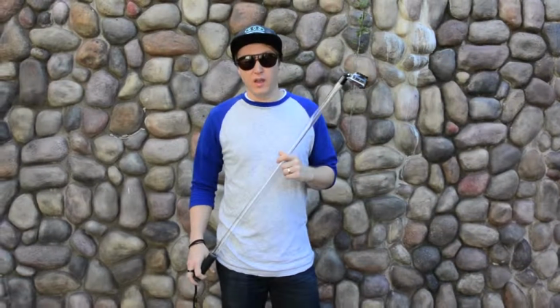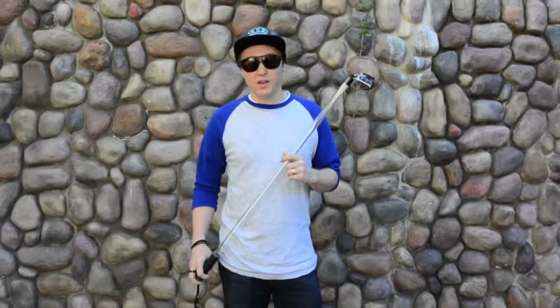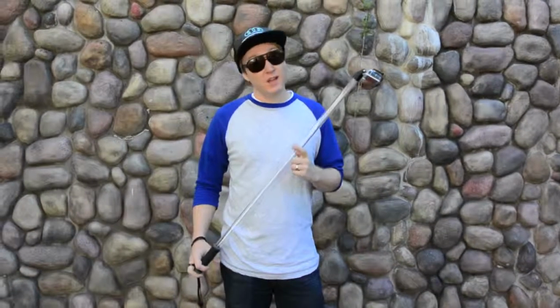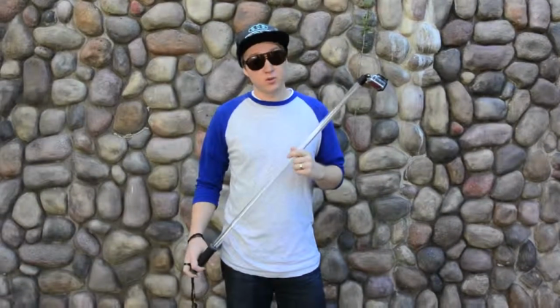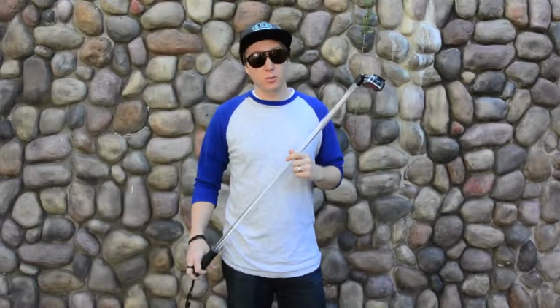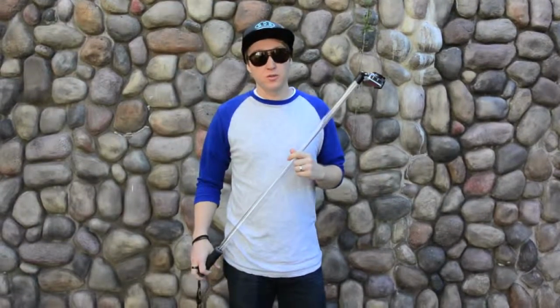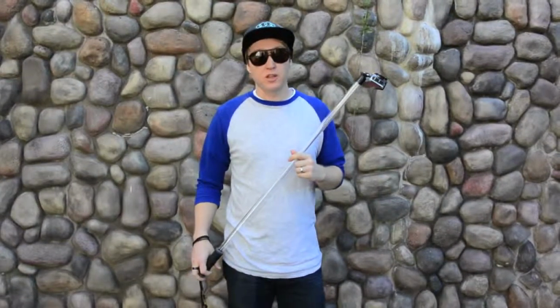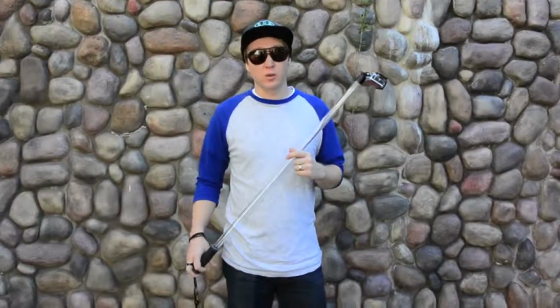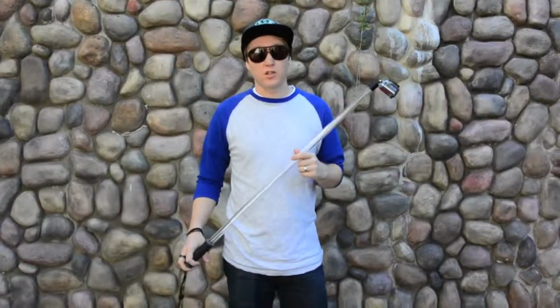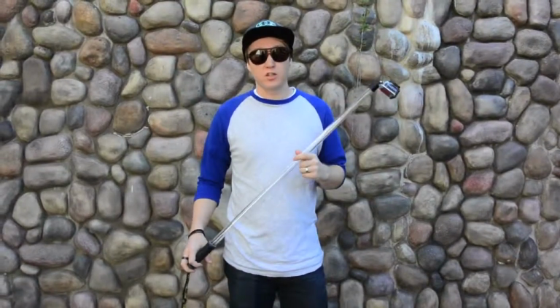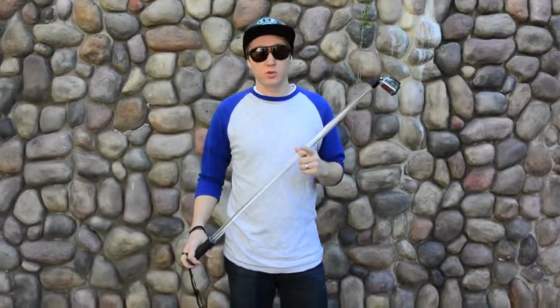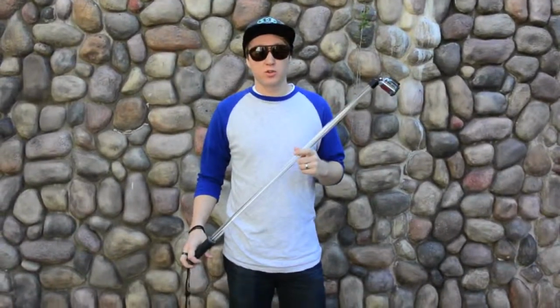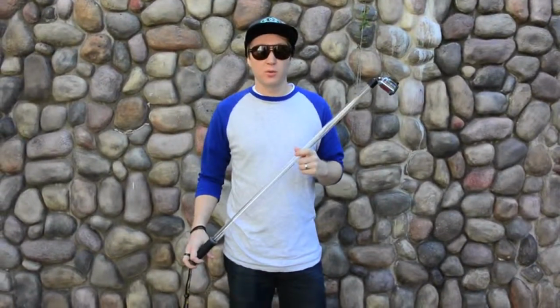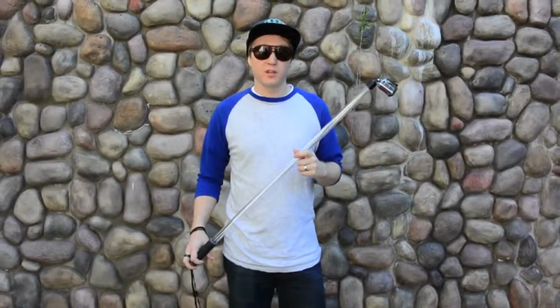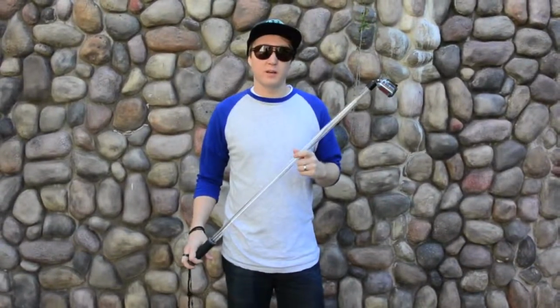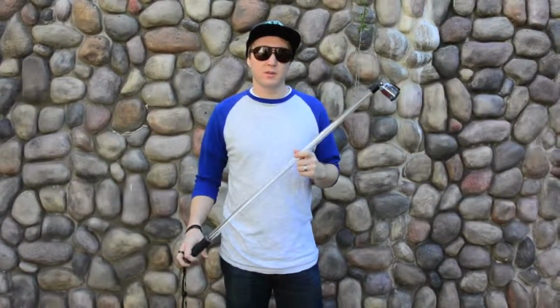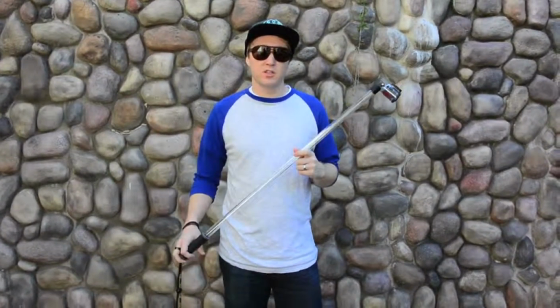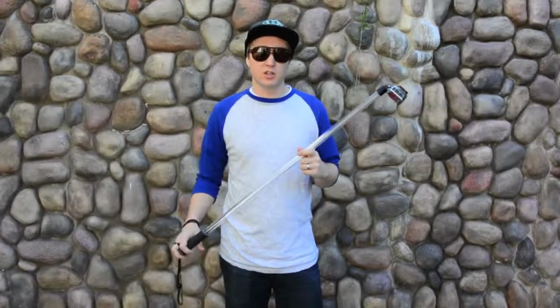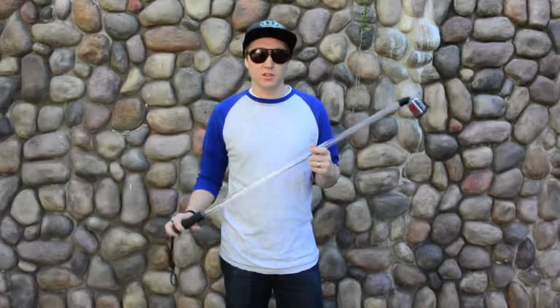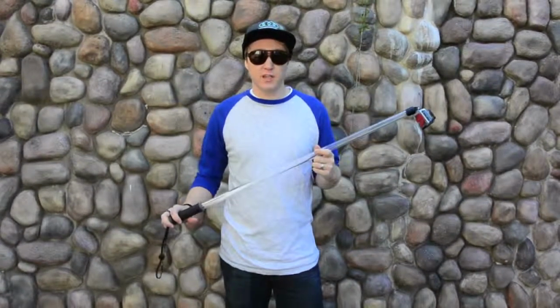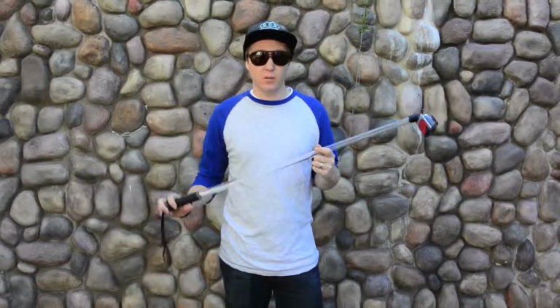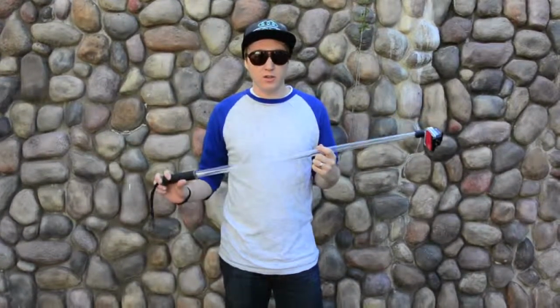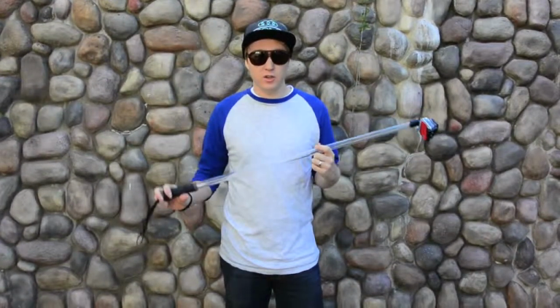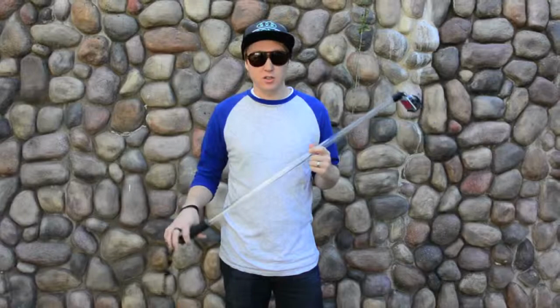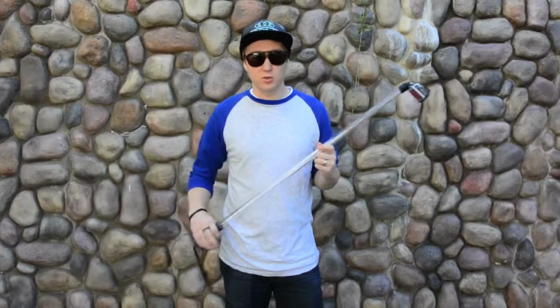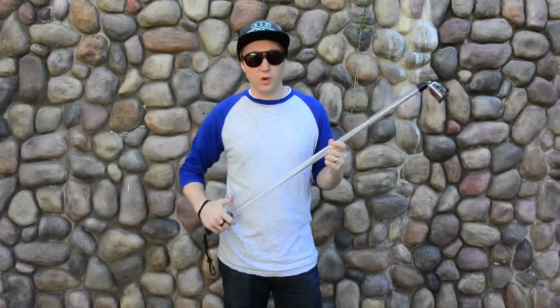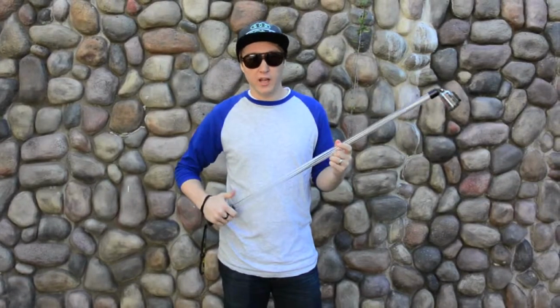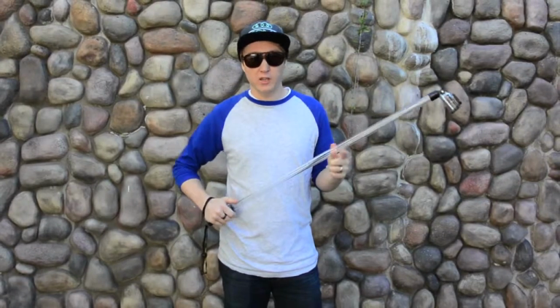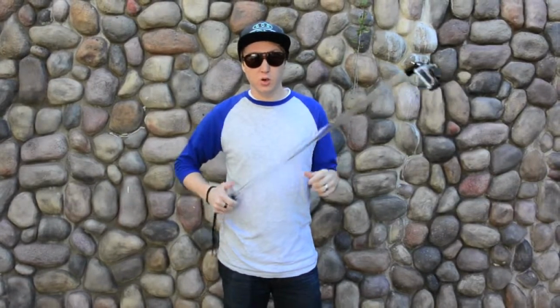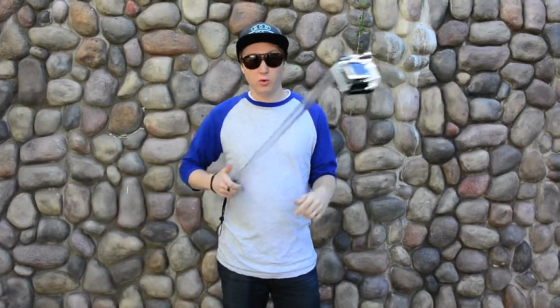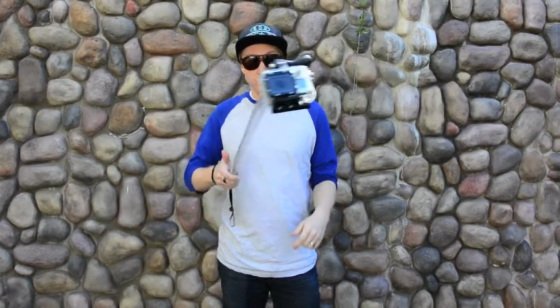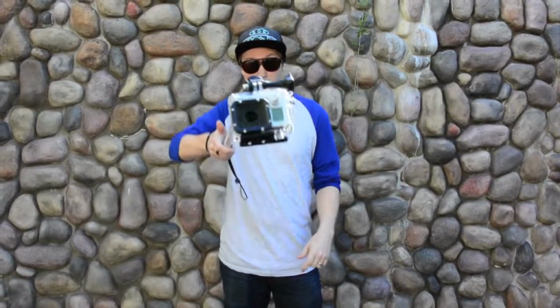Hey guys, I'm Jerome Koontz and you're watching Gym with Jerome. Today I'm going to teach you a little DIY trick to one-handed GoPro filming.